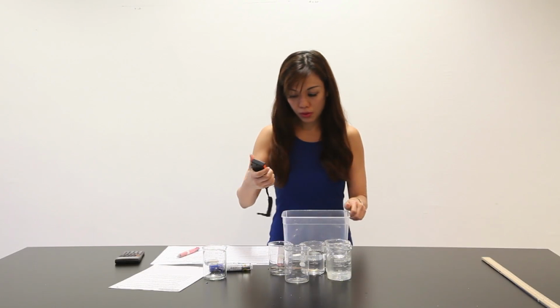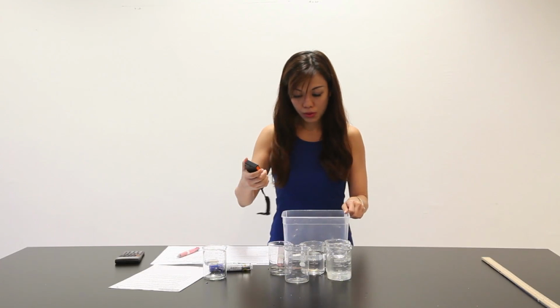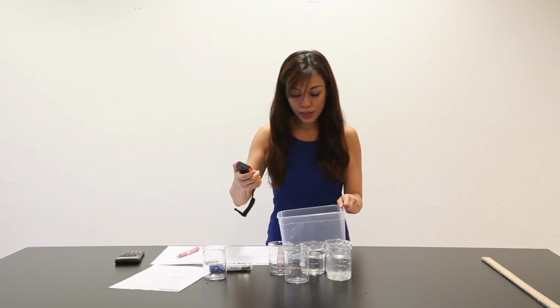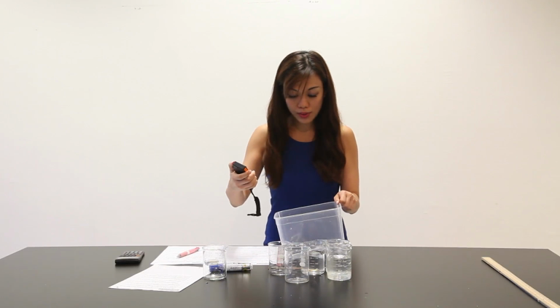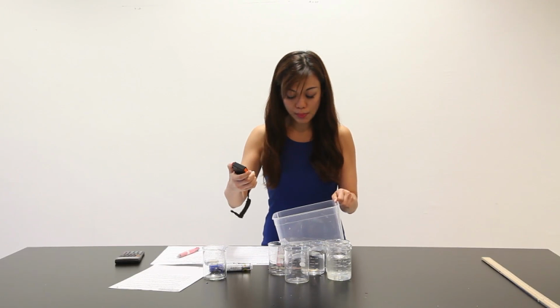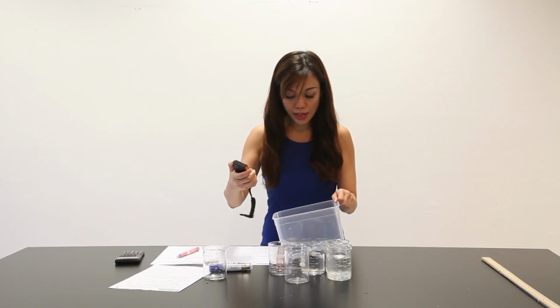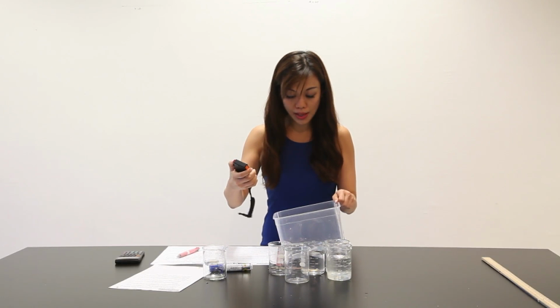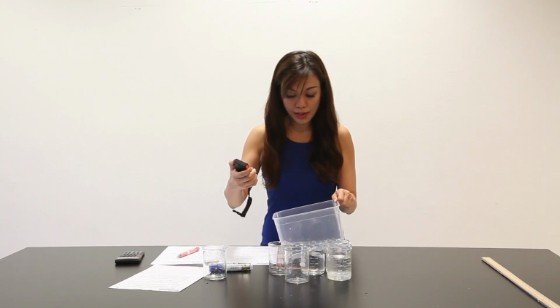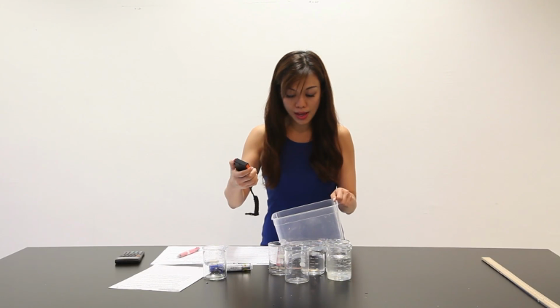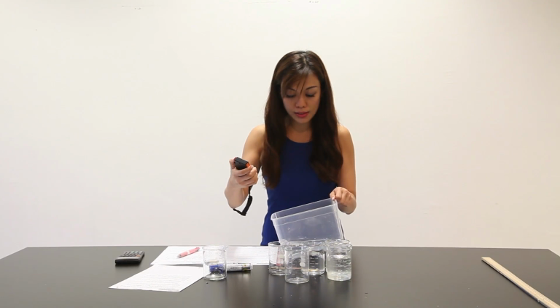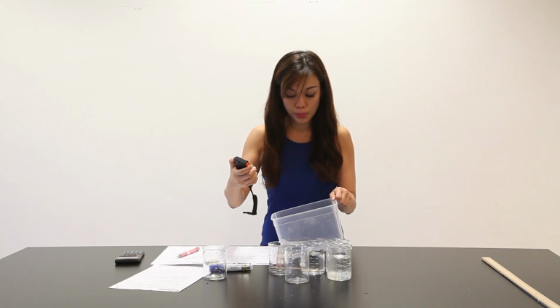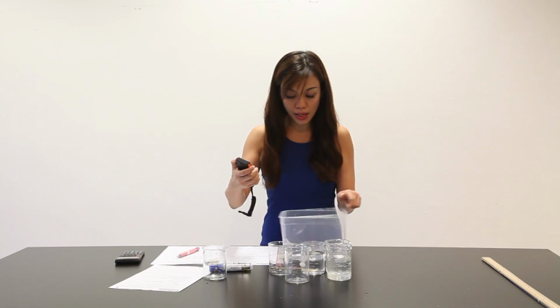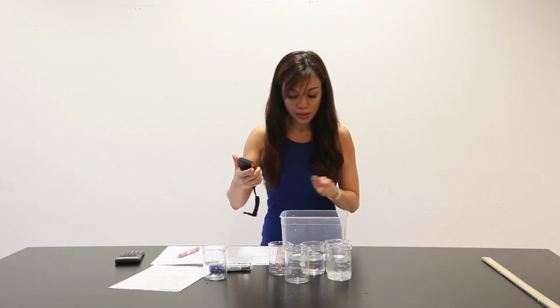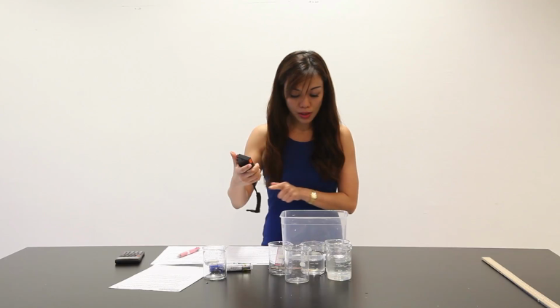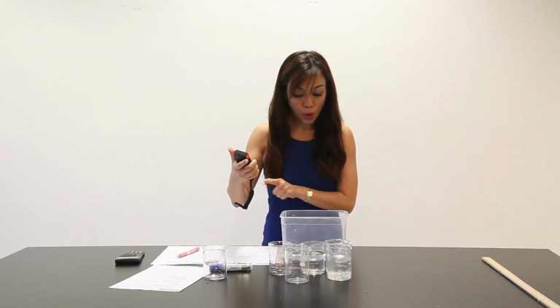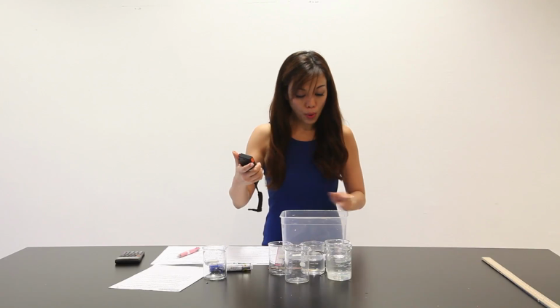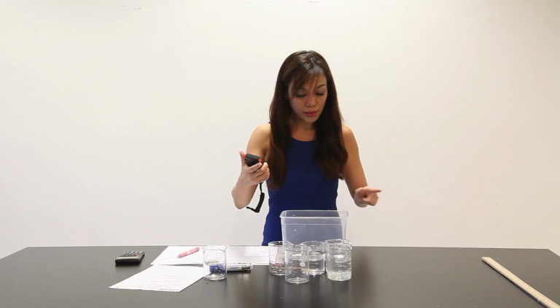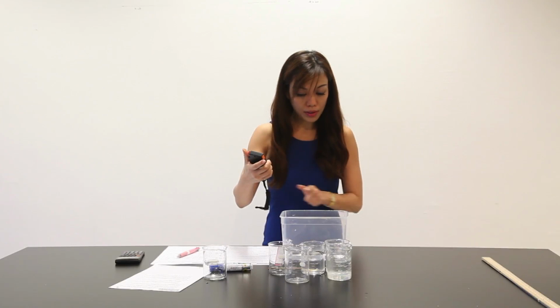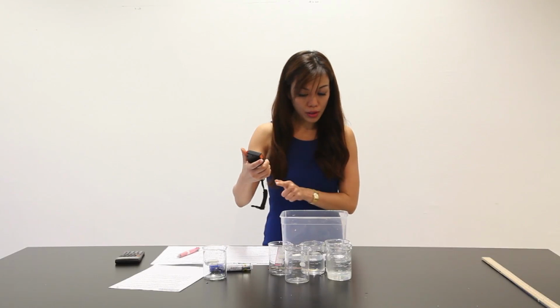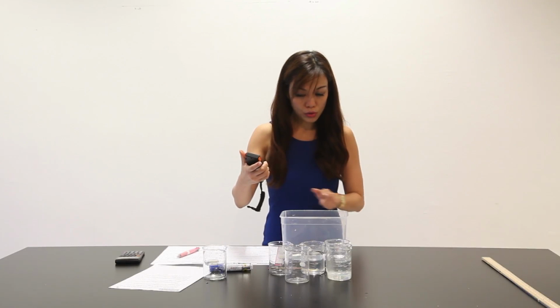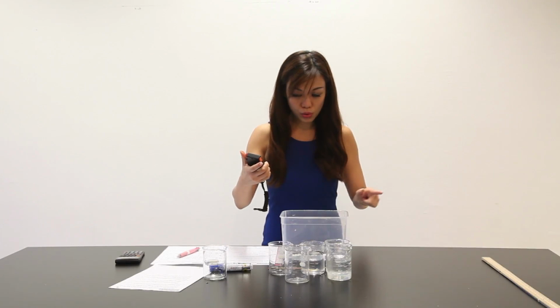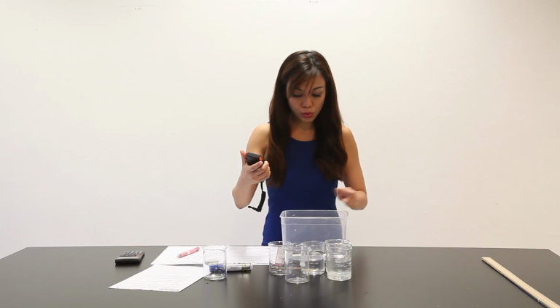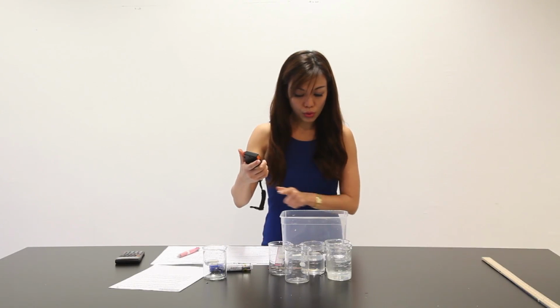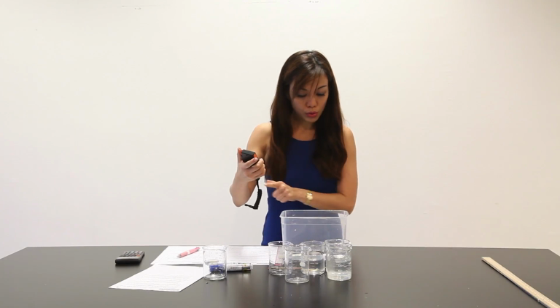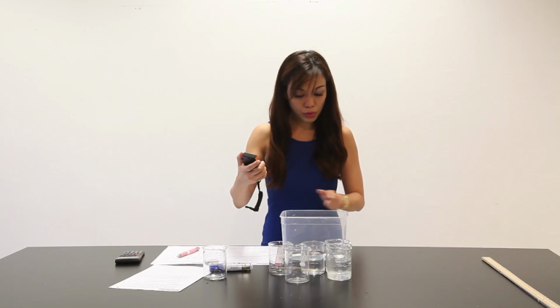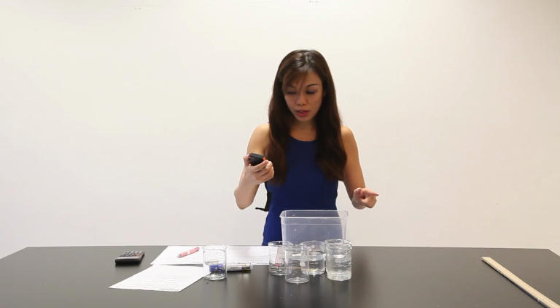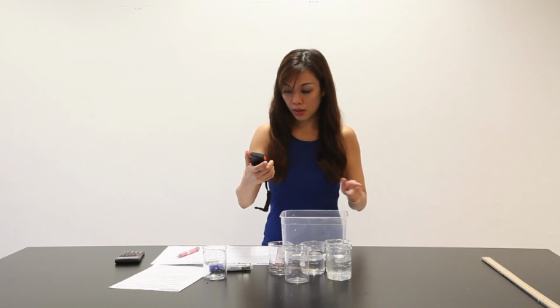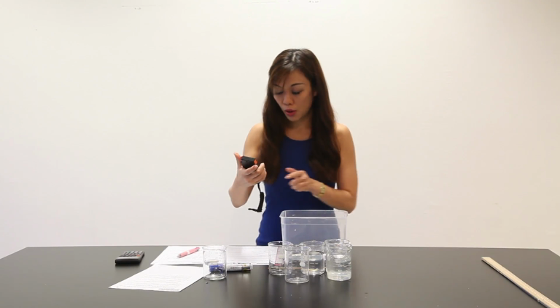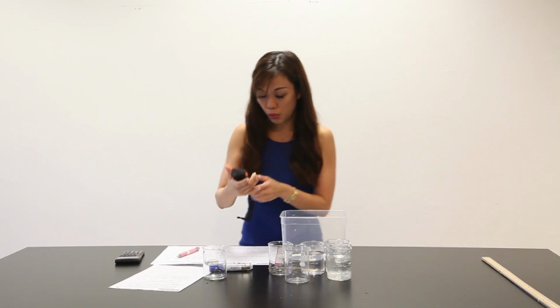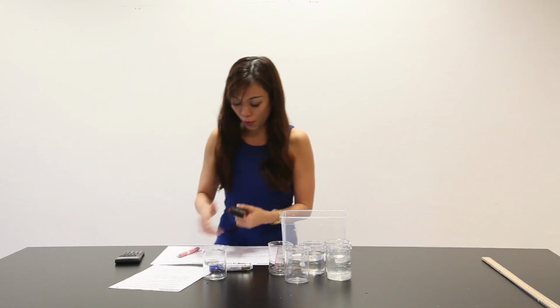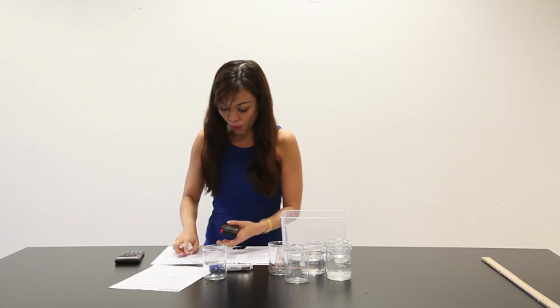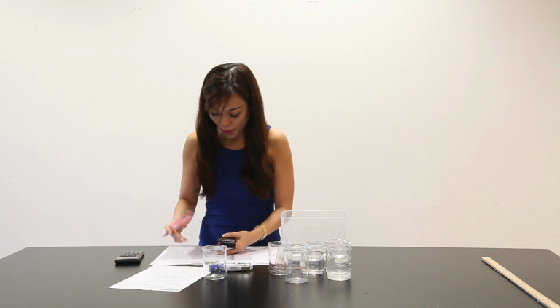Lift this up again and let's begin. 1, 2, 3 — 3.41 seconds.